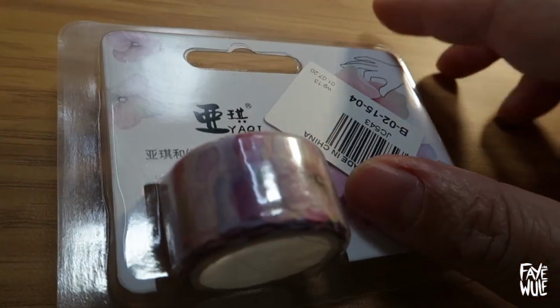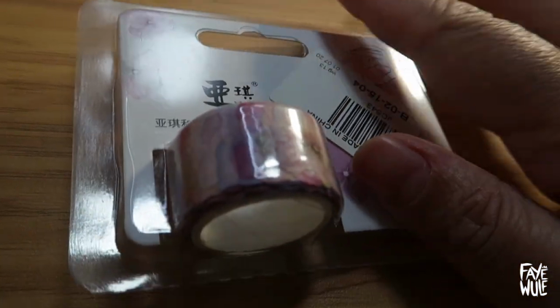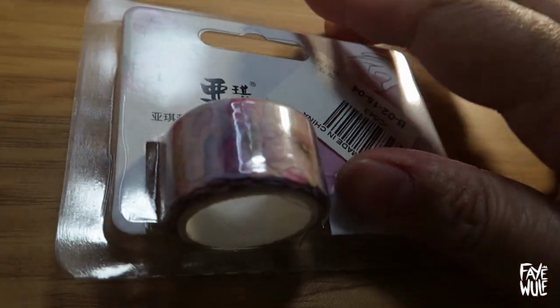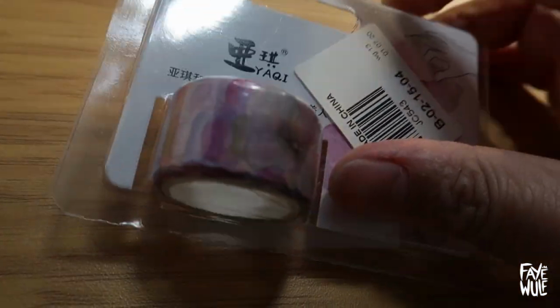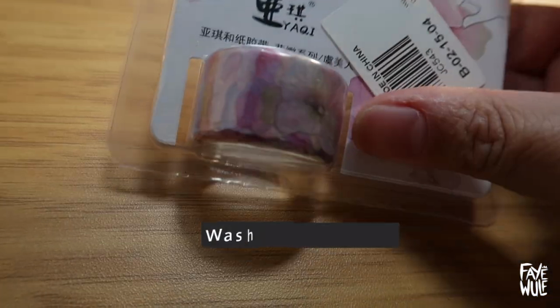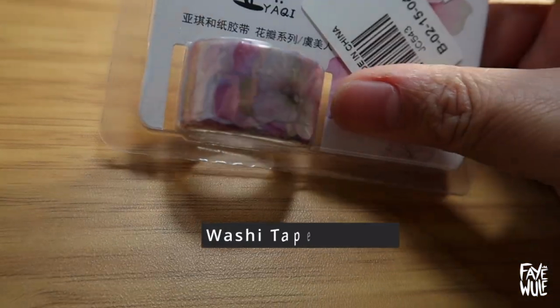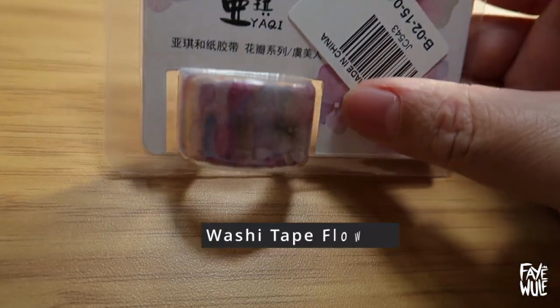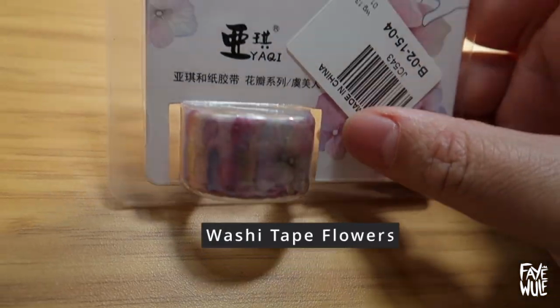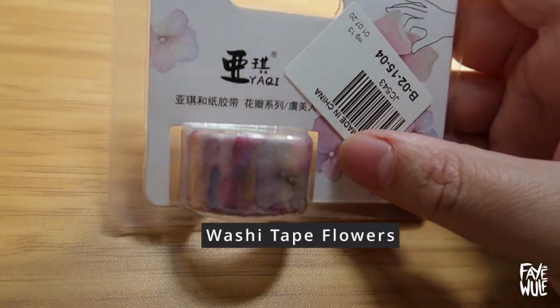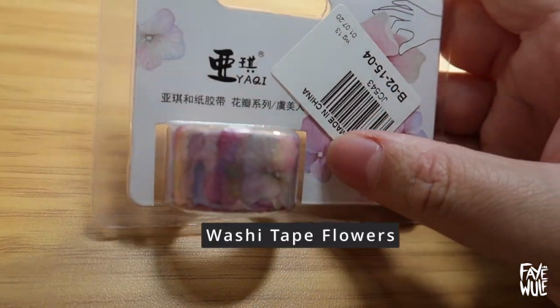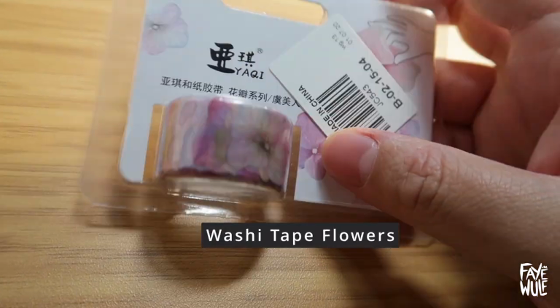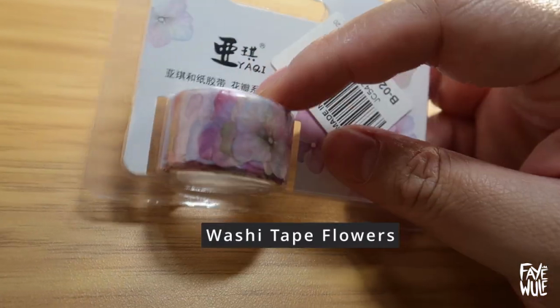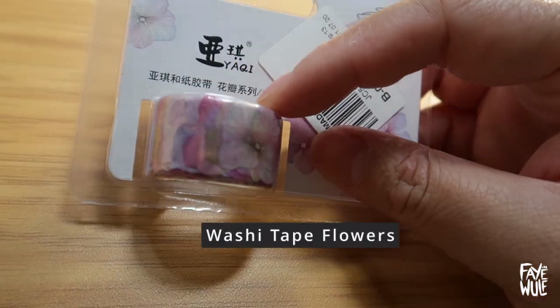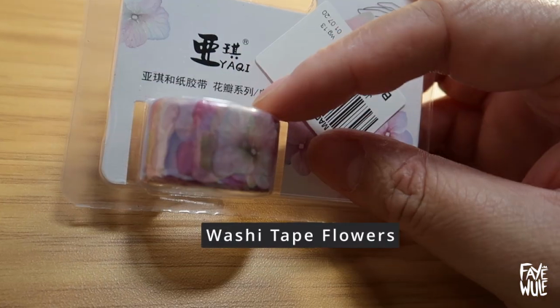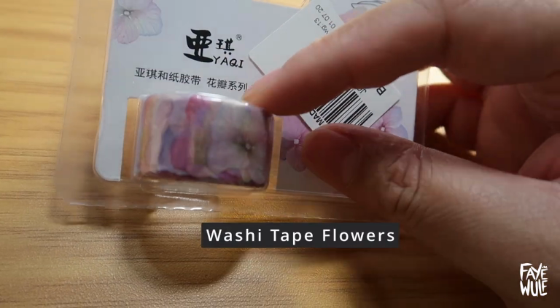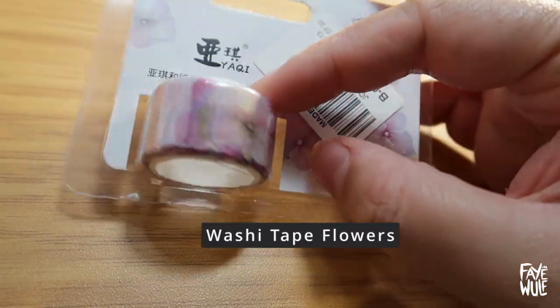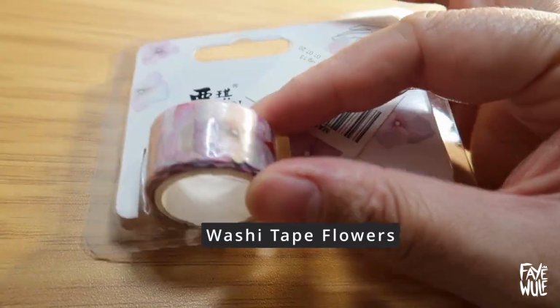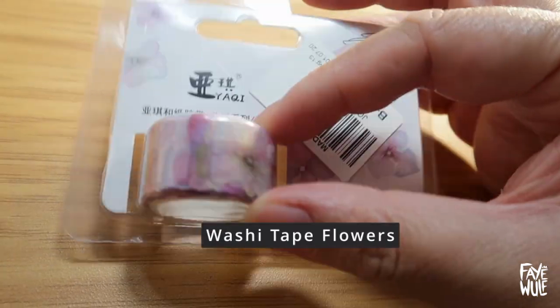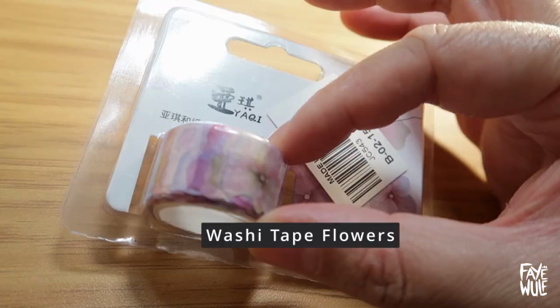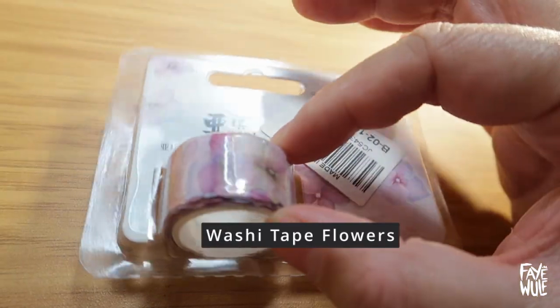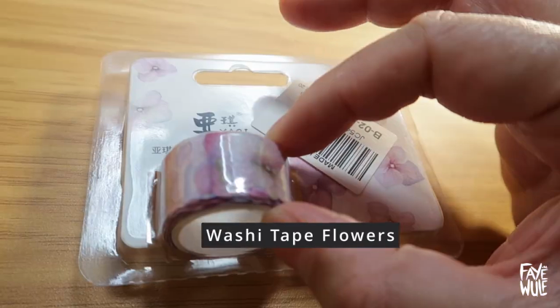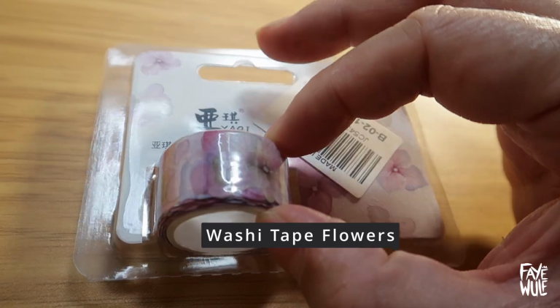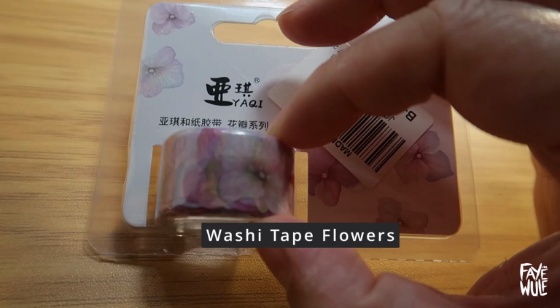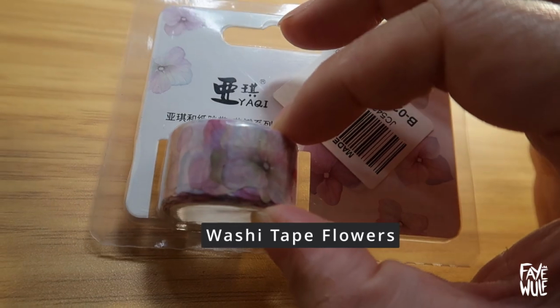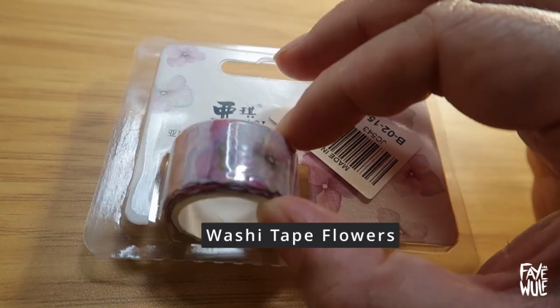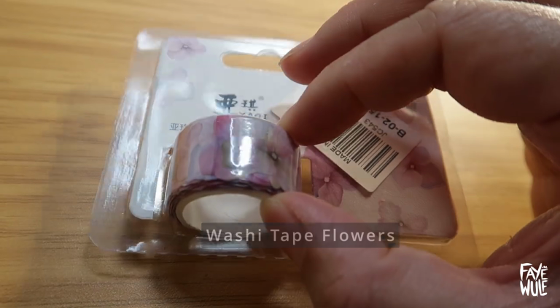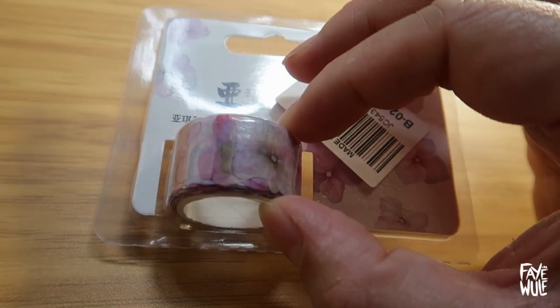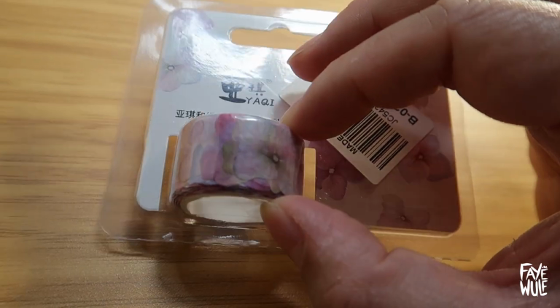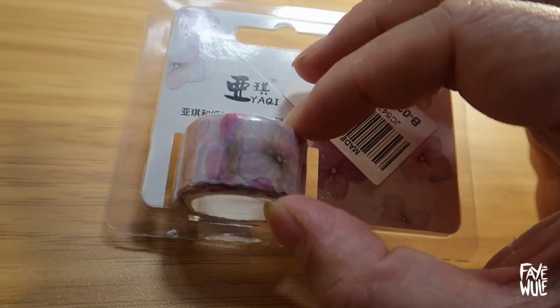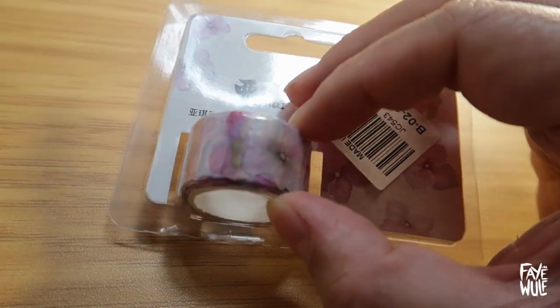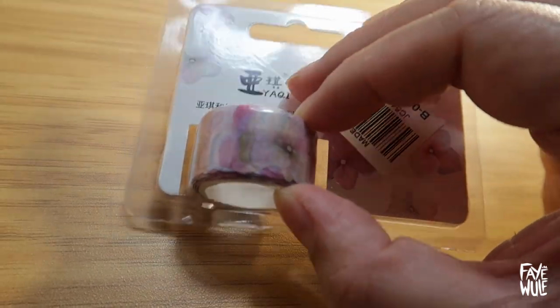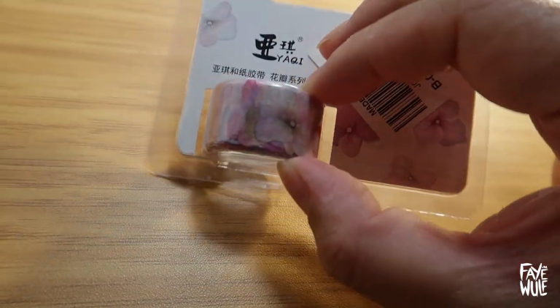And on top of the art supplies I have a tape of these washi flowers in a tape. They're really really fun to use.